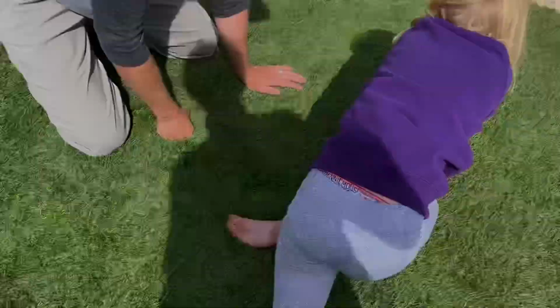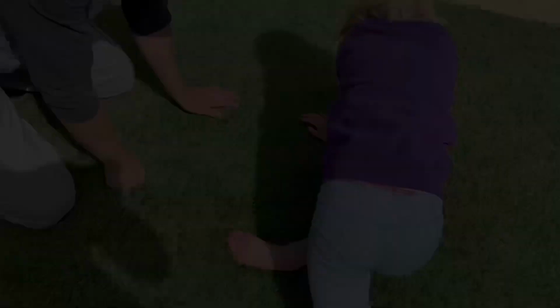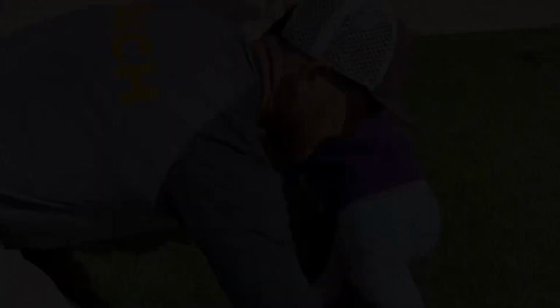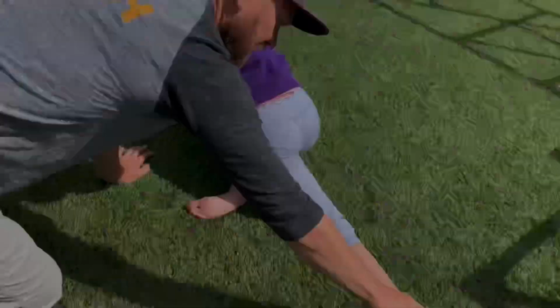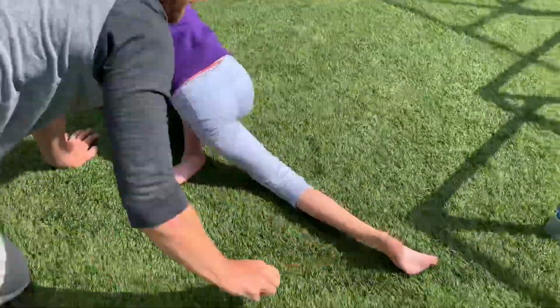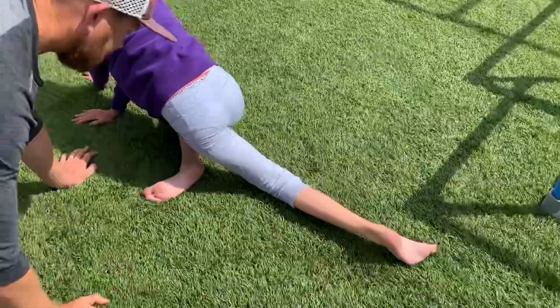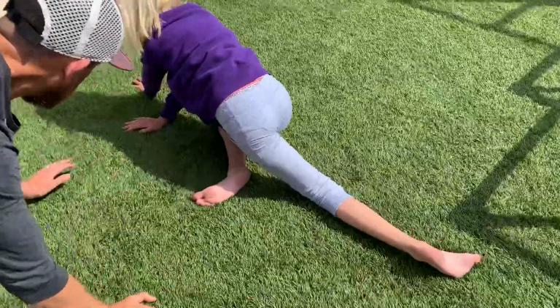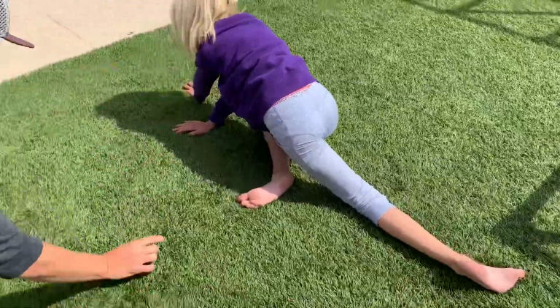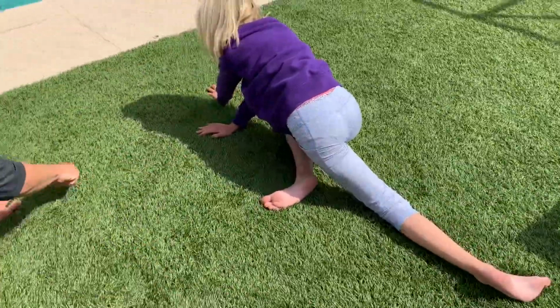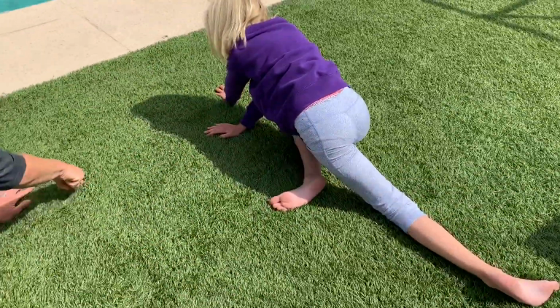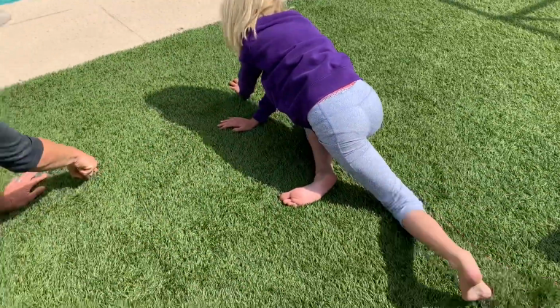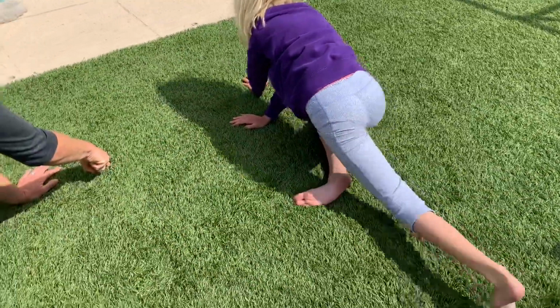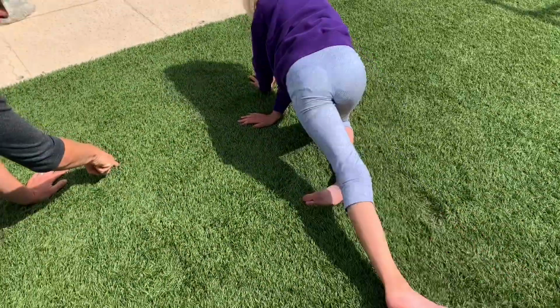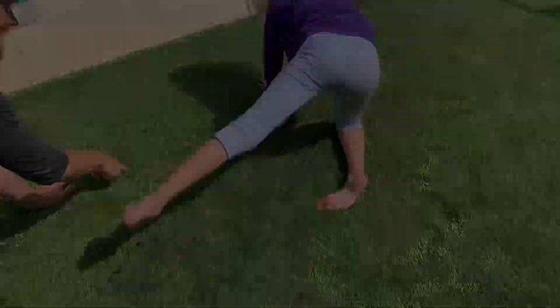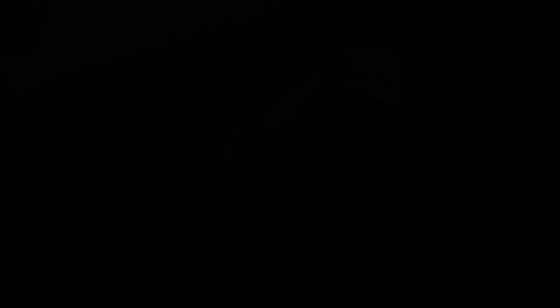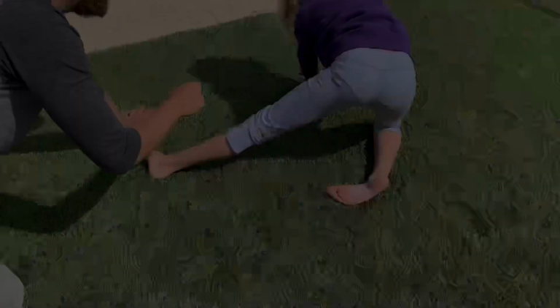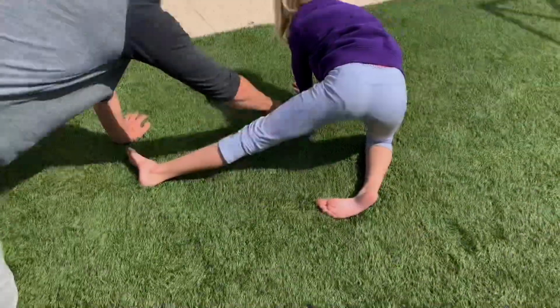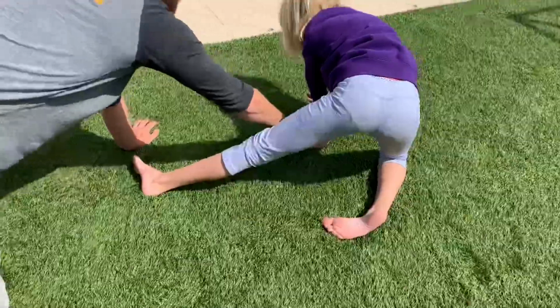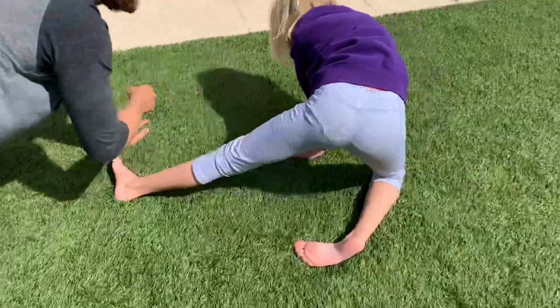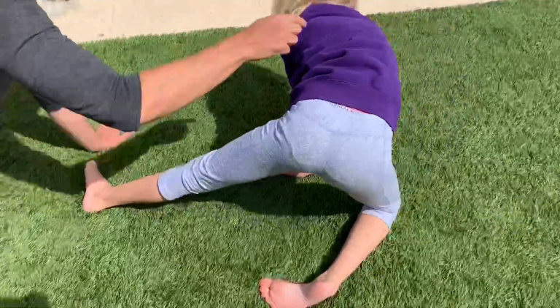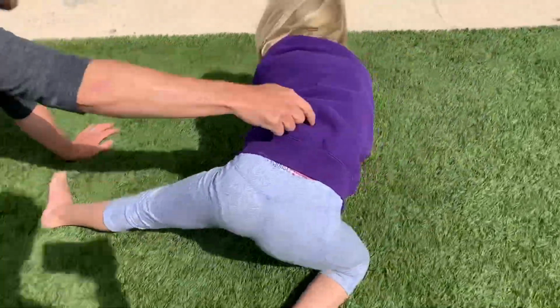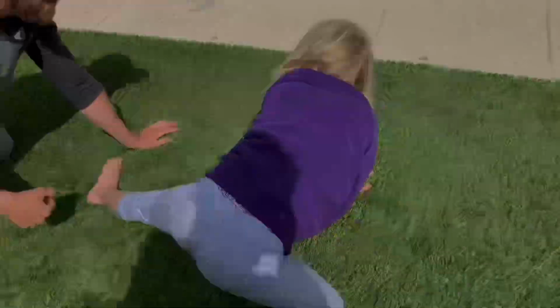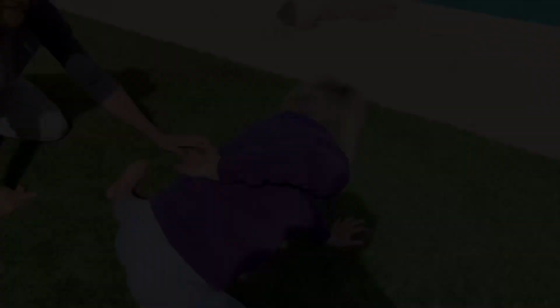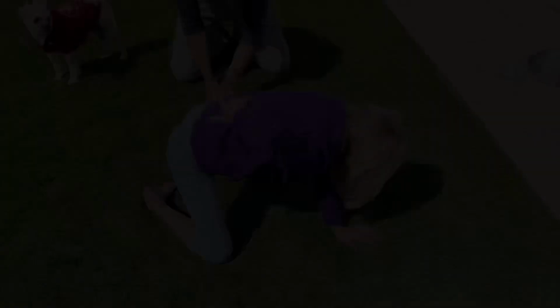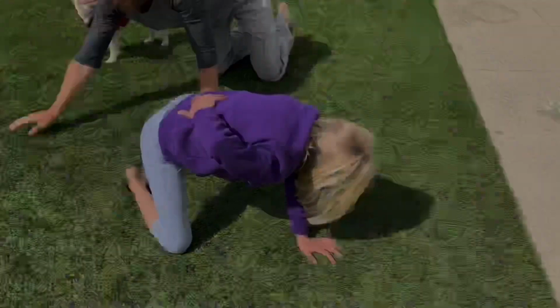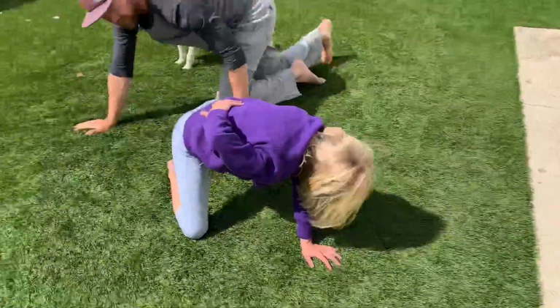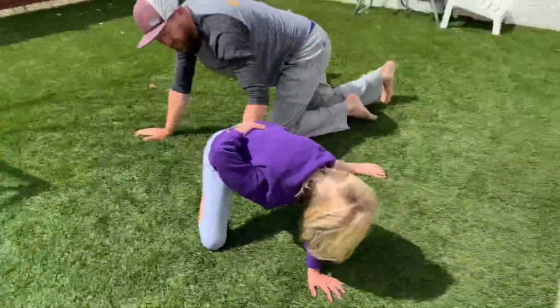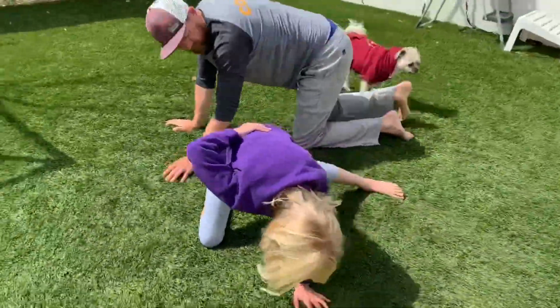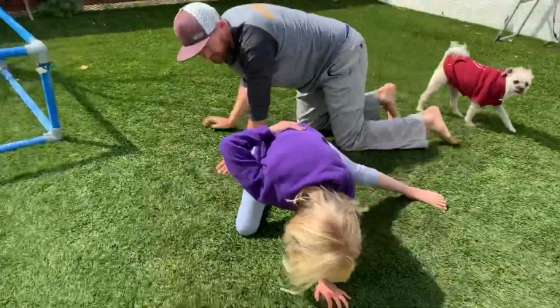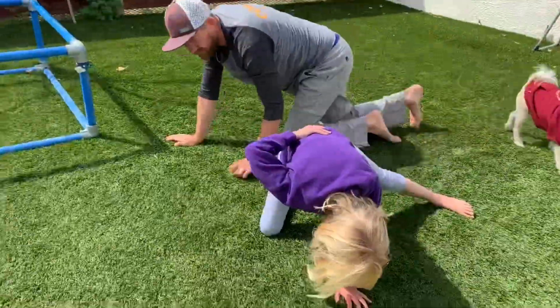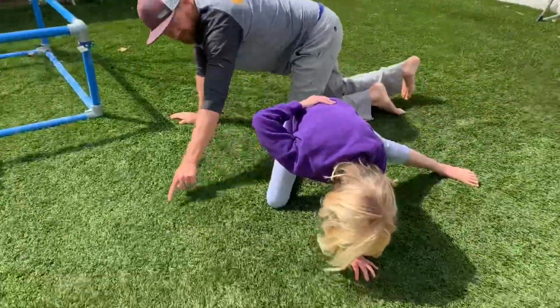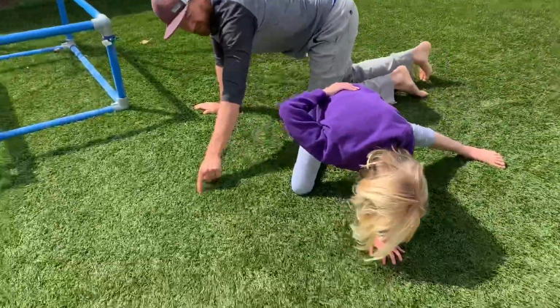And then this foot and tuck it in. And then this hand, put it right here. And then put this foot and put it right here.